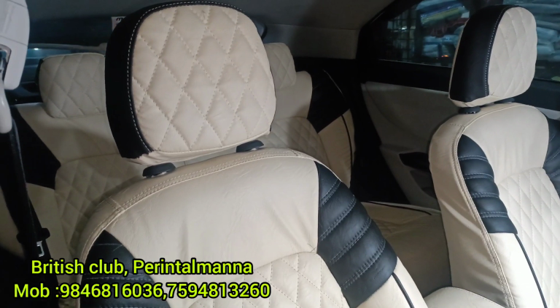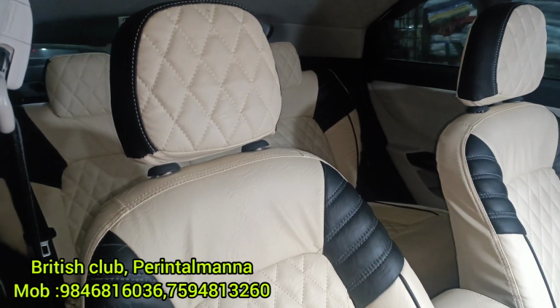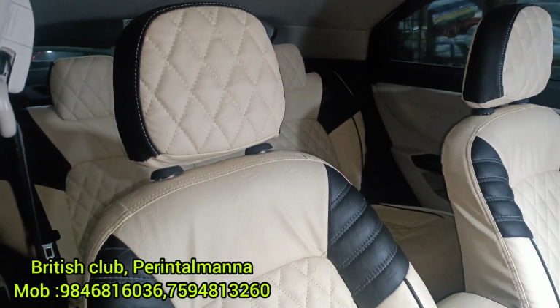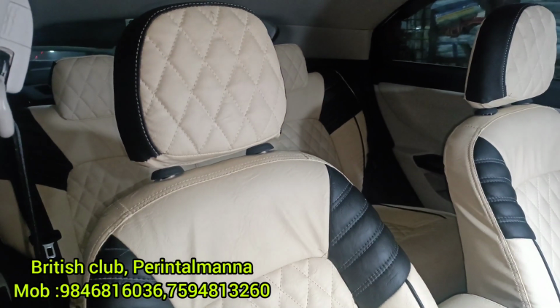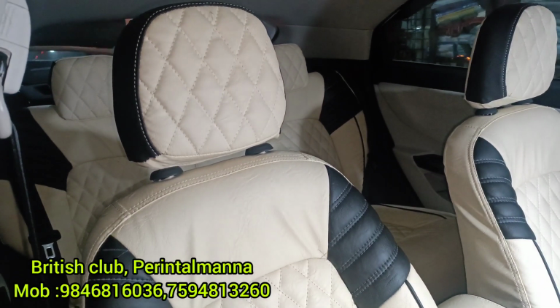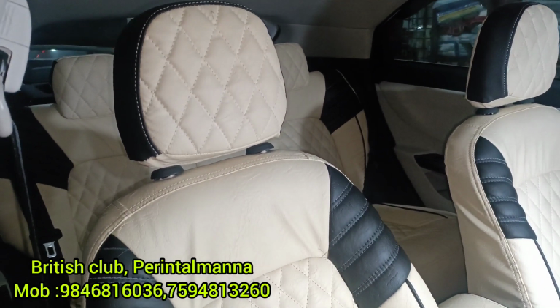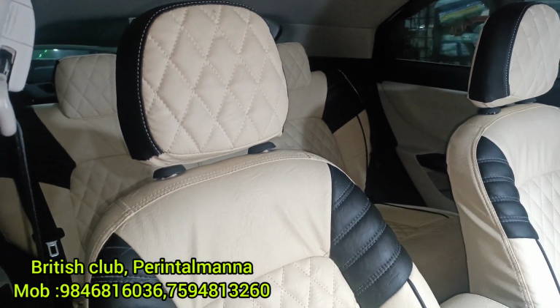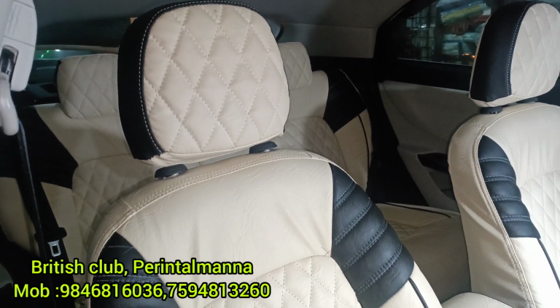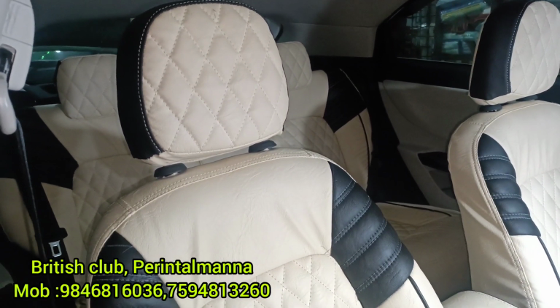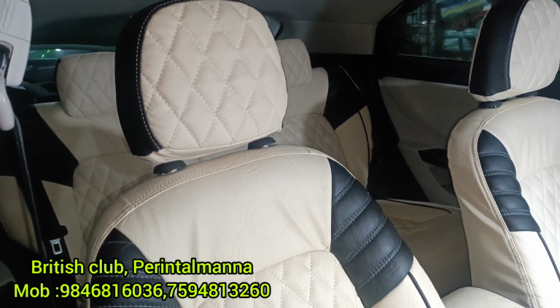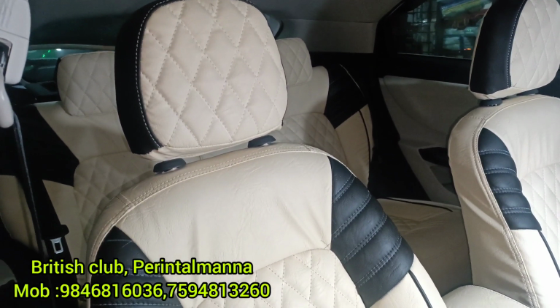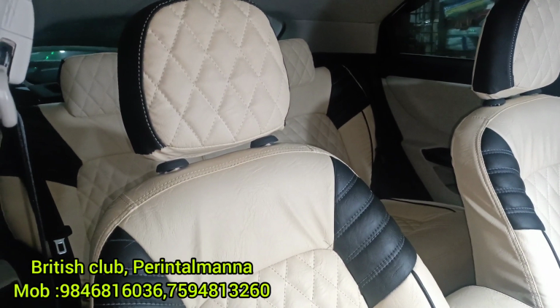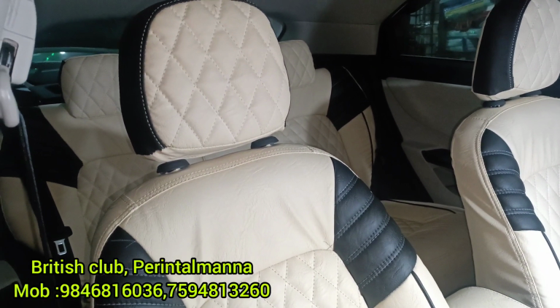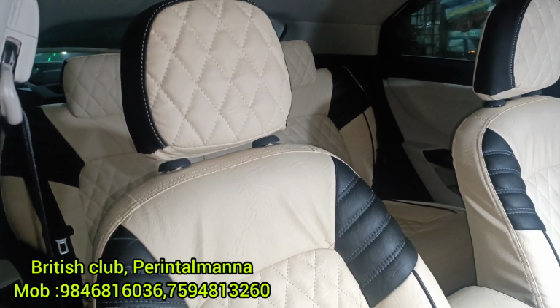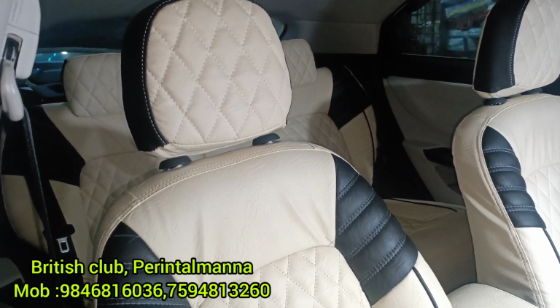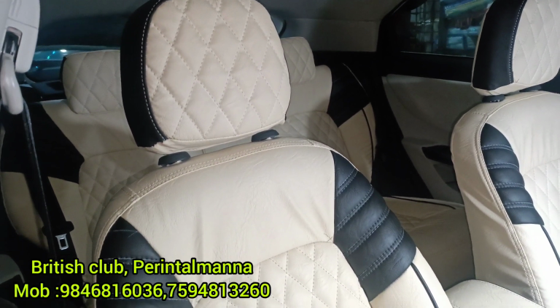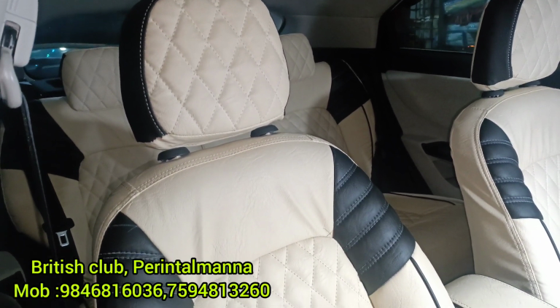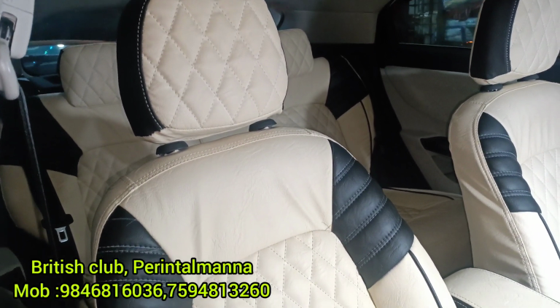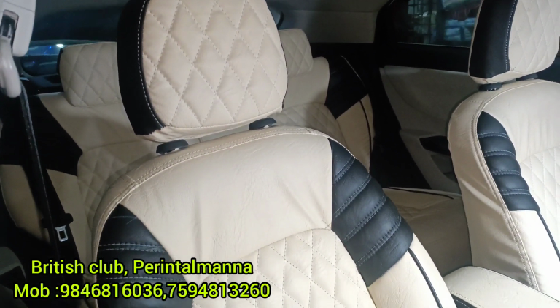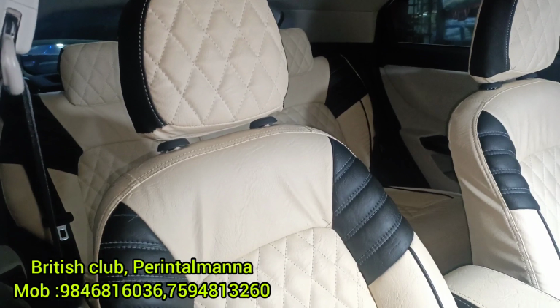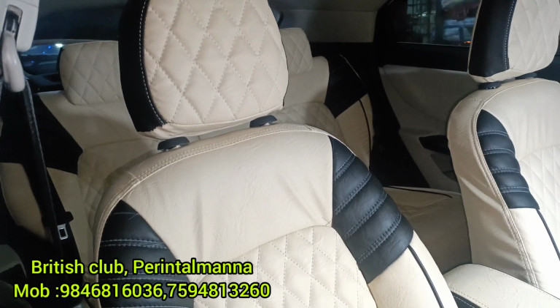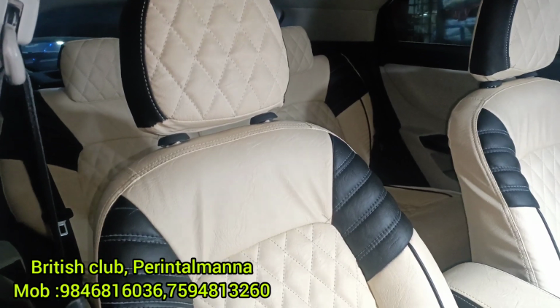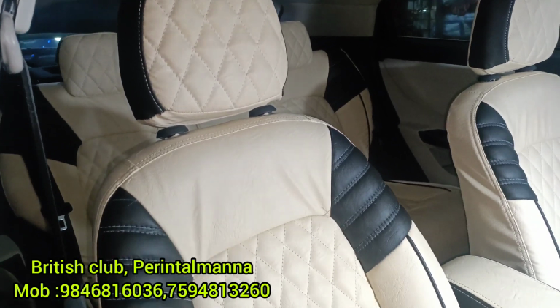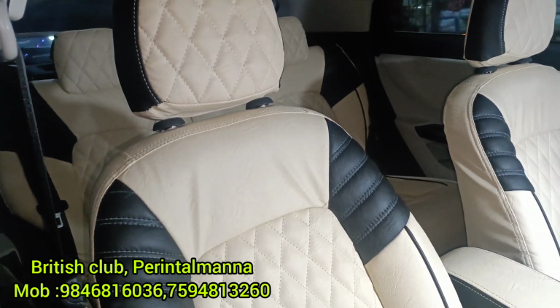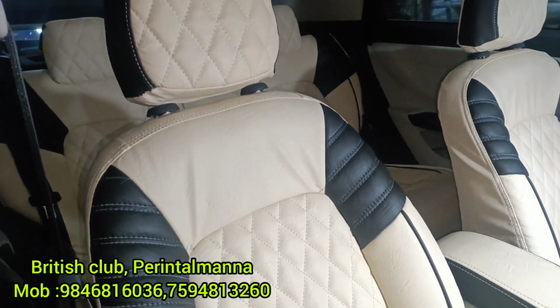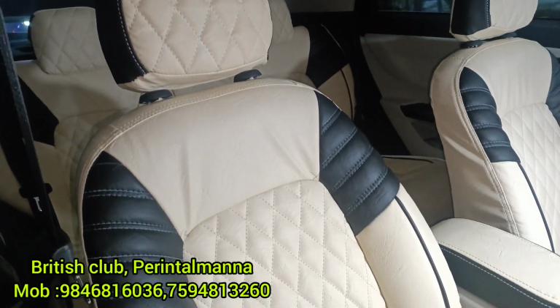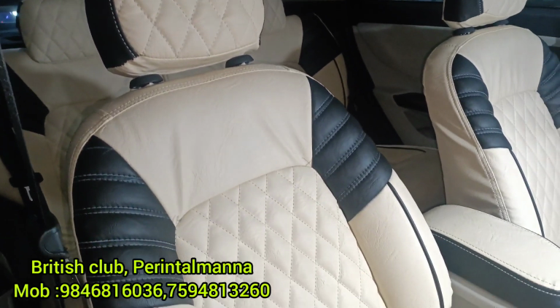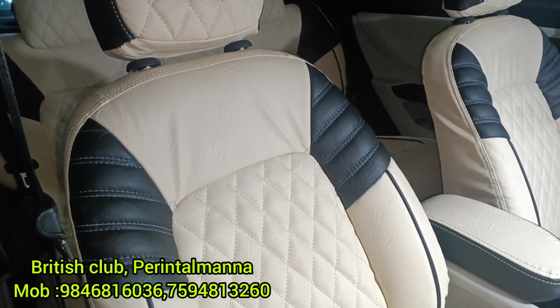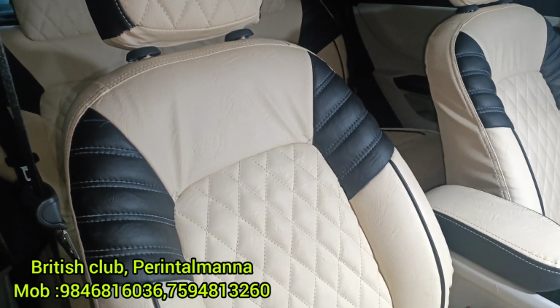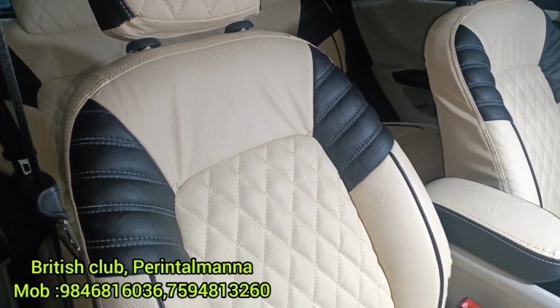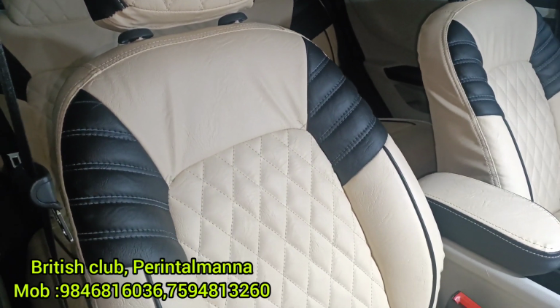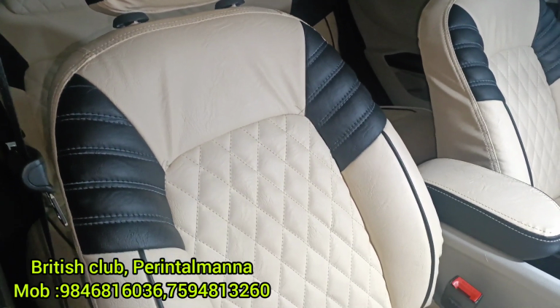The front seat is not yet finished. The back seat work is also underway — both the front and back seats are being worked on.